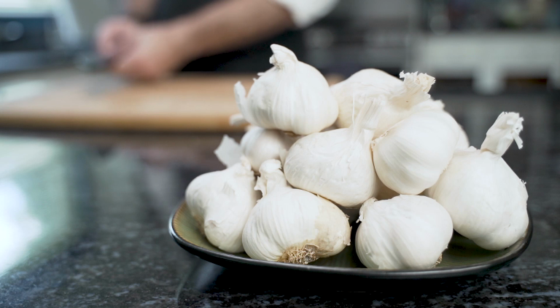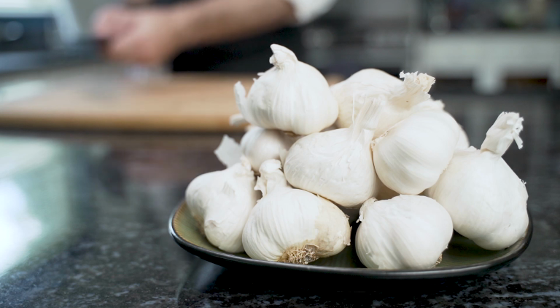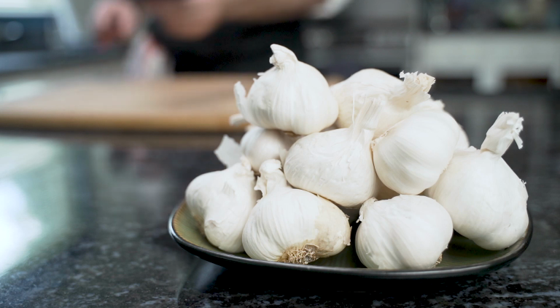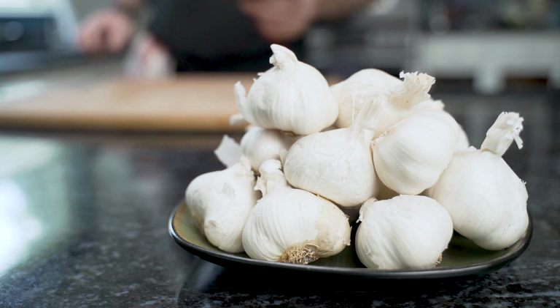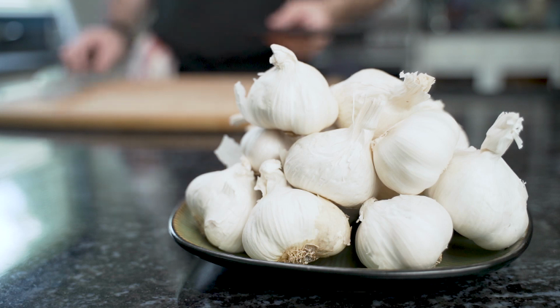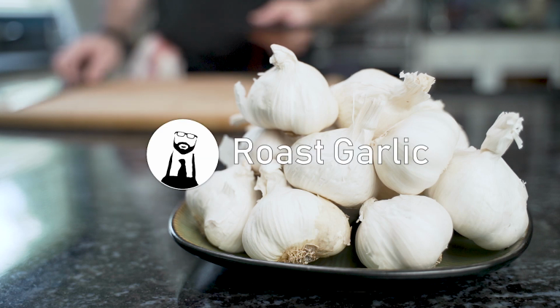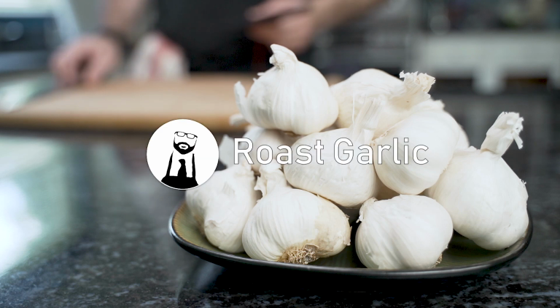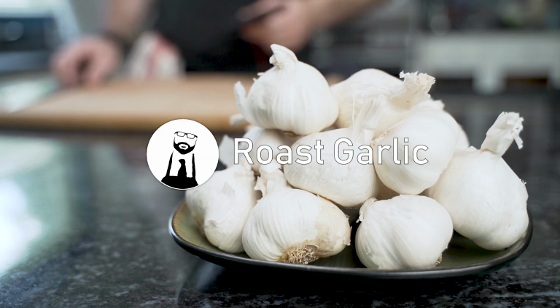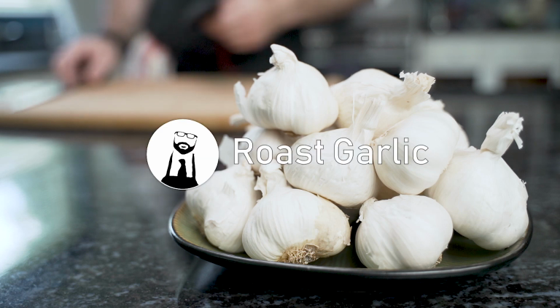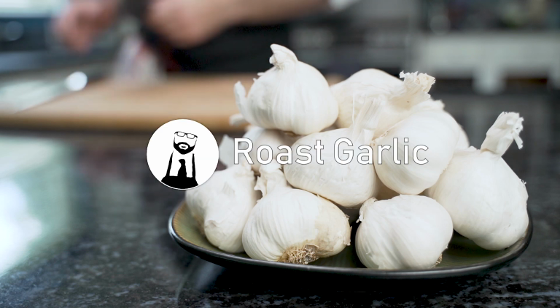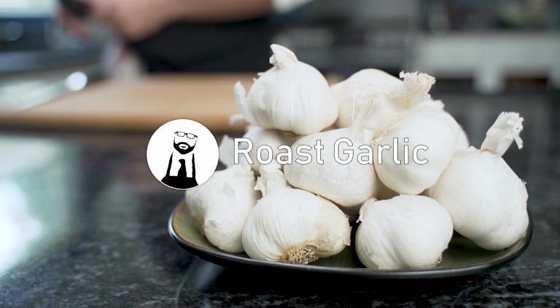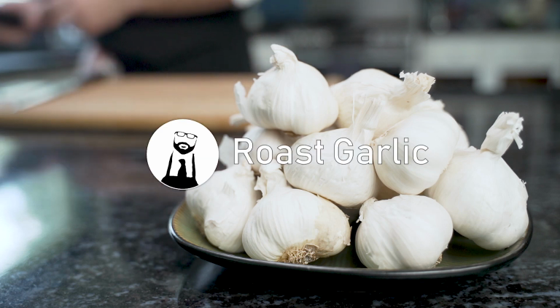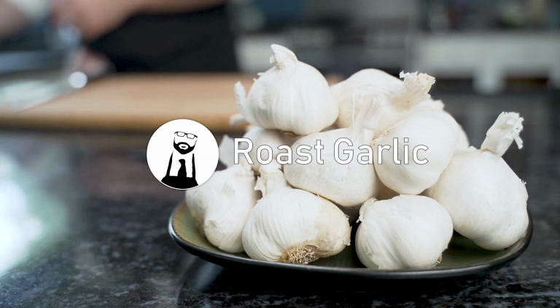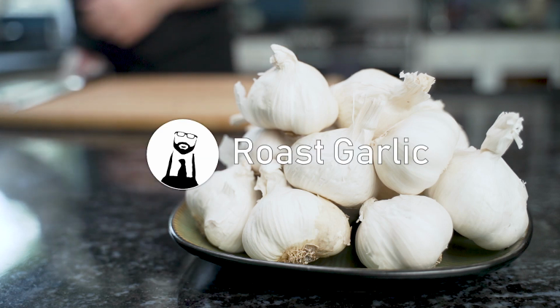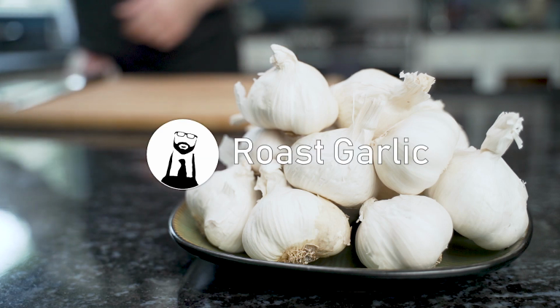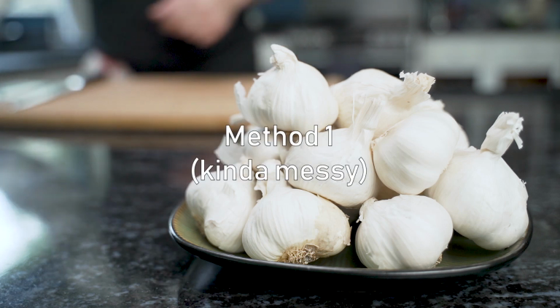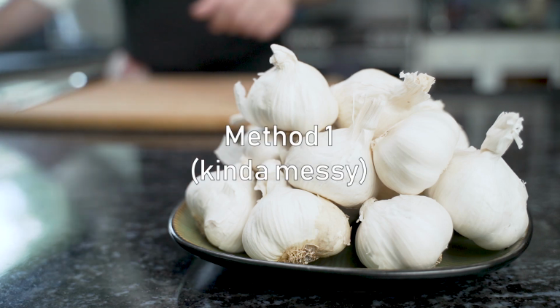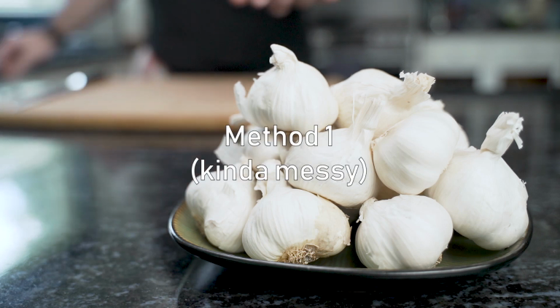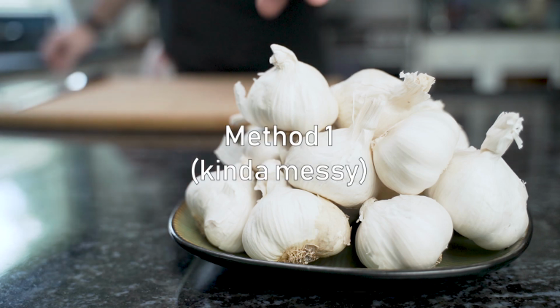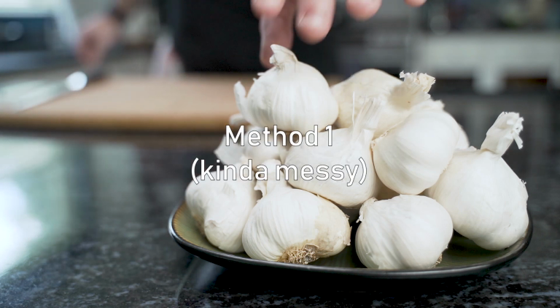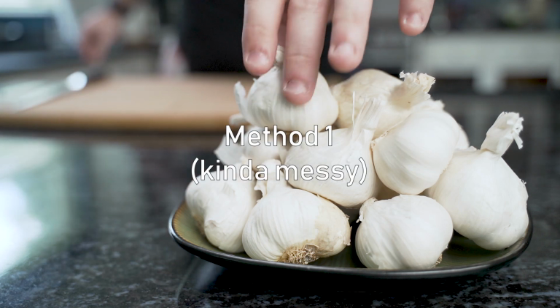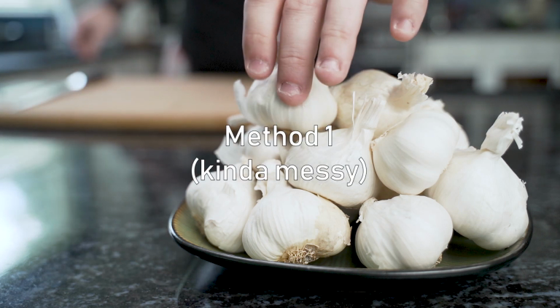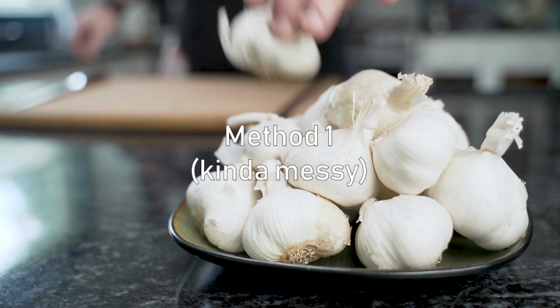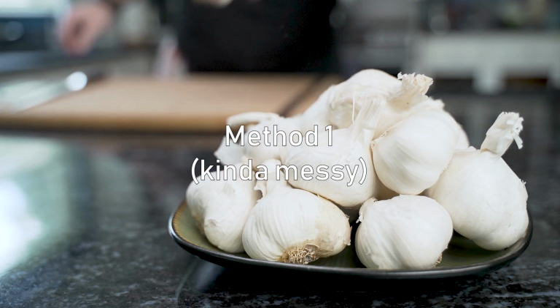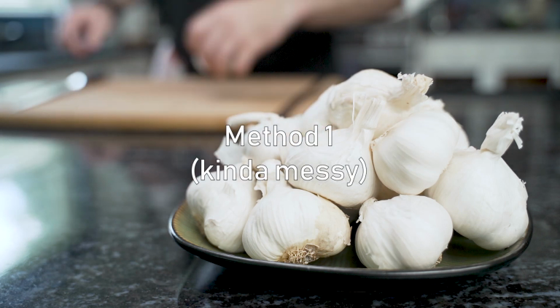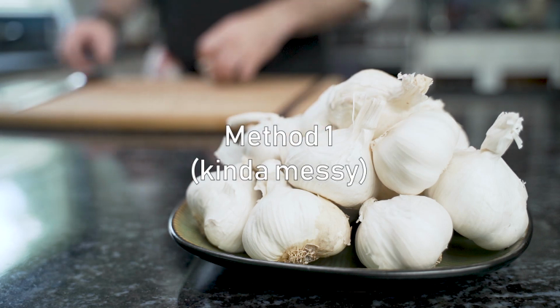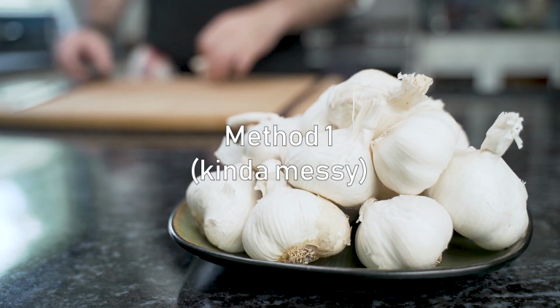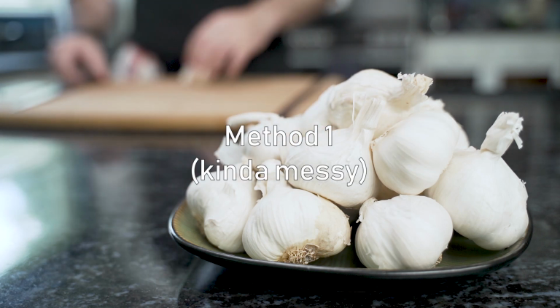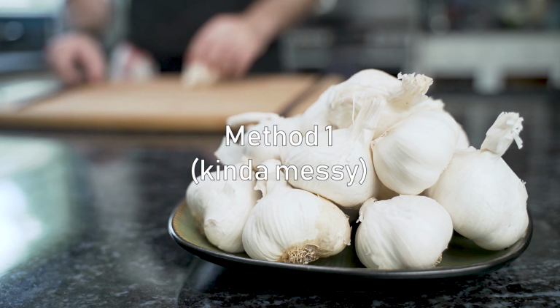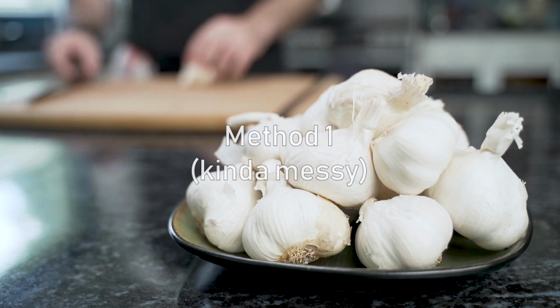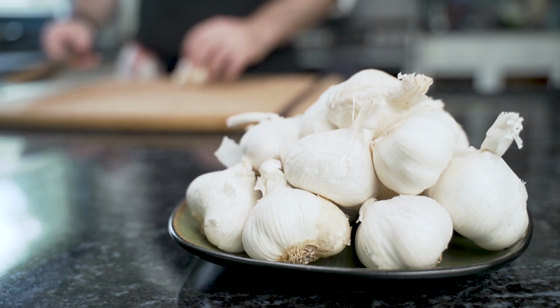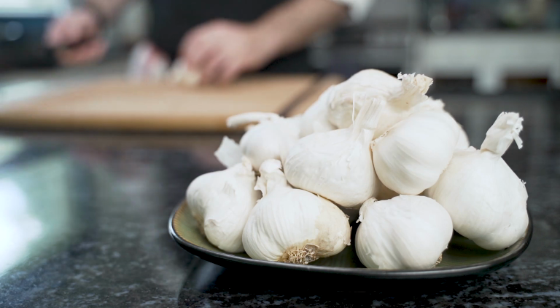Roast garlic. Method number one, the kind of messy method.